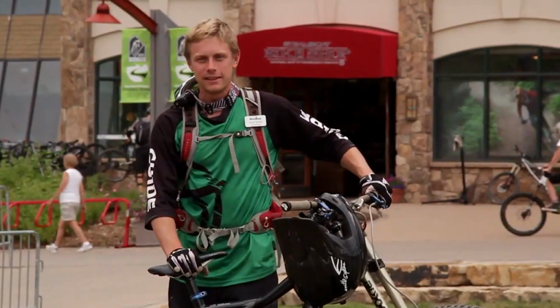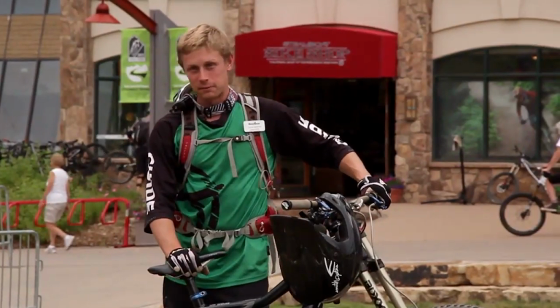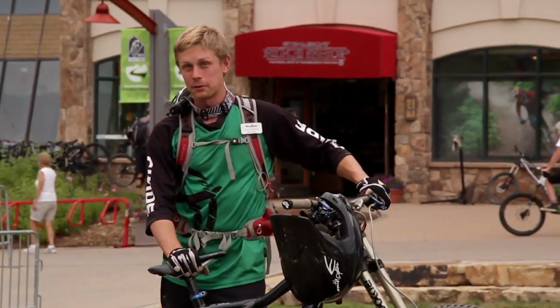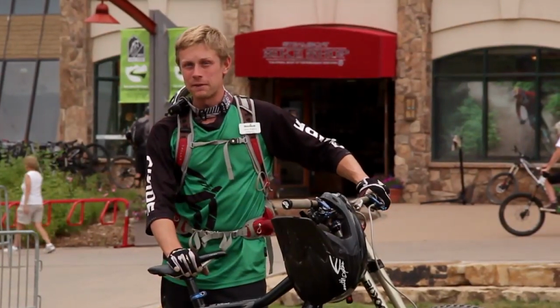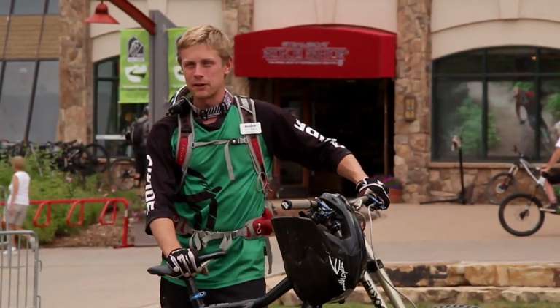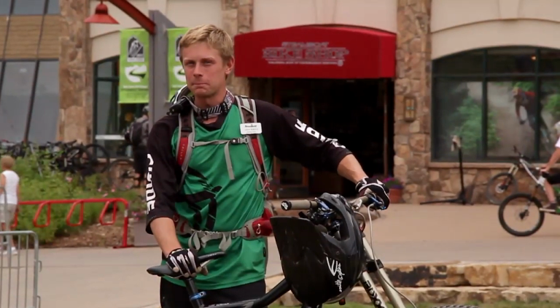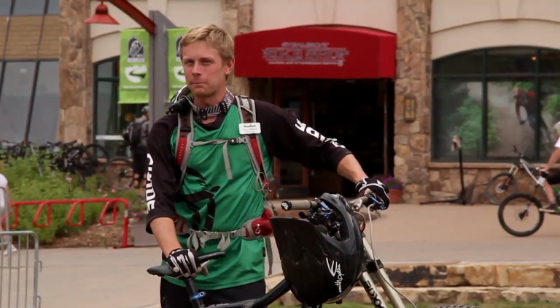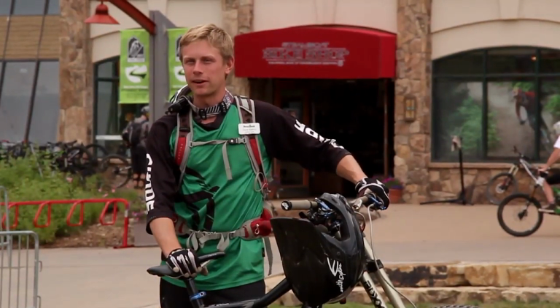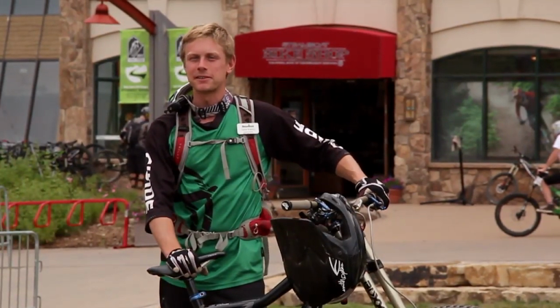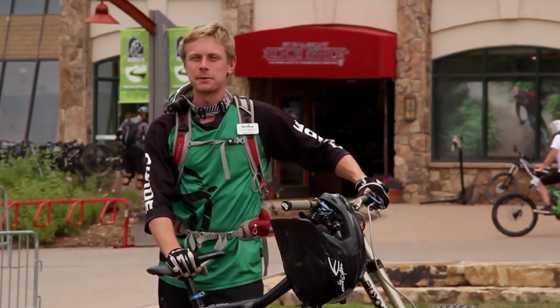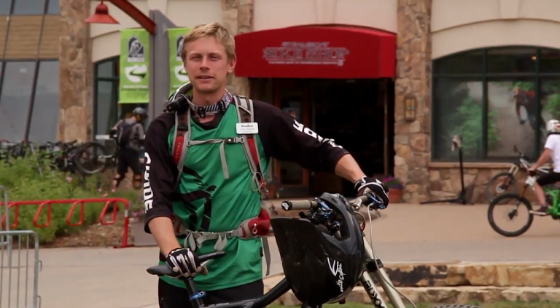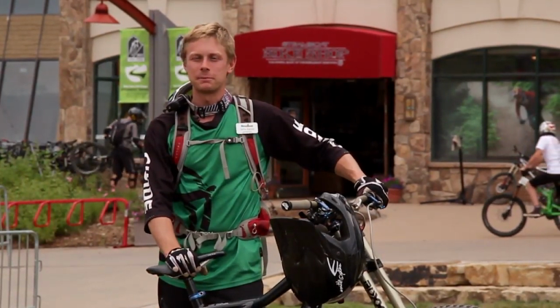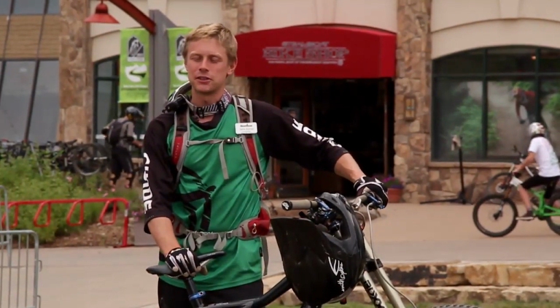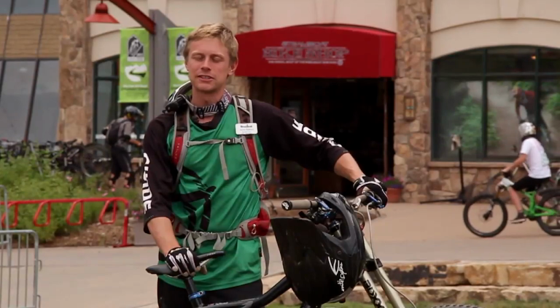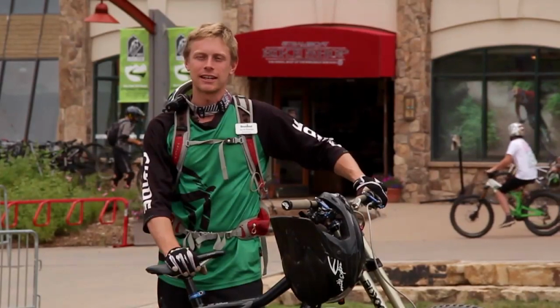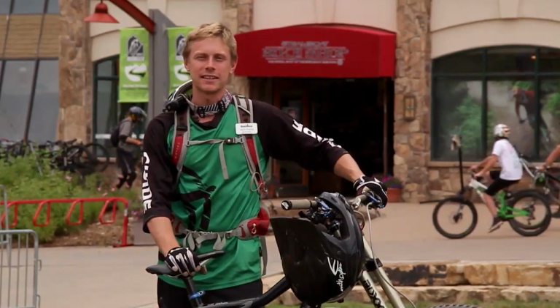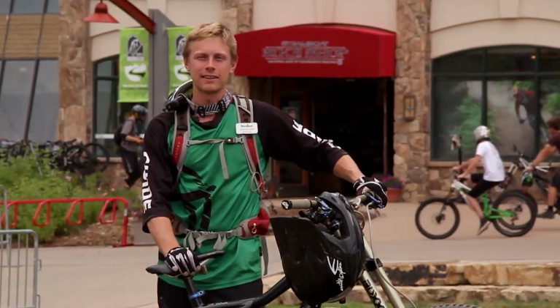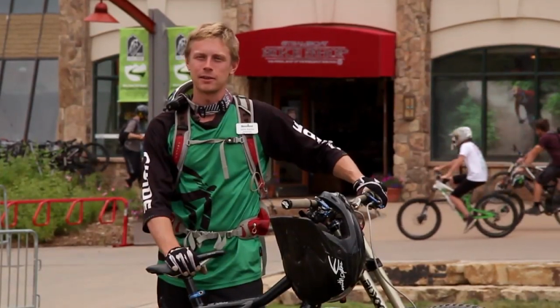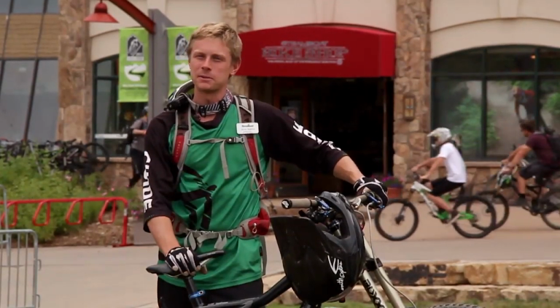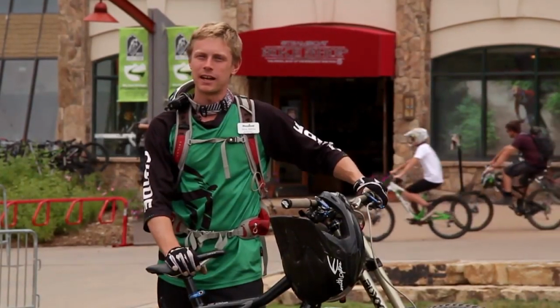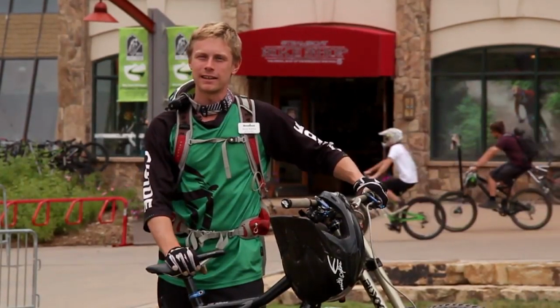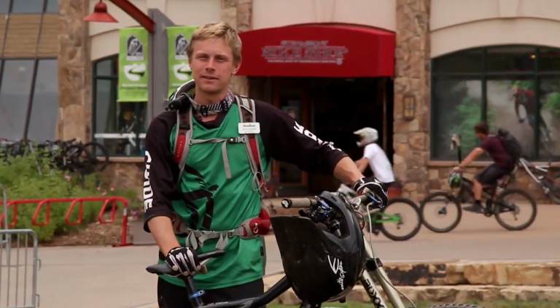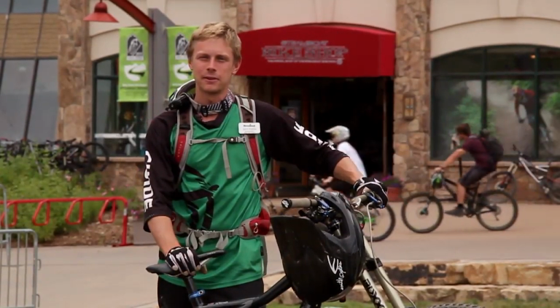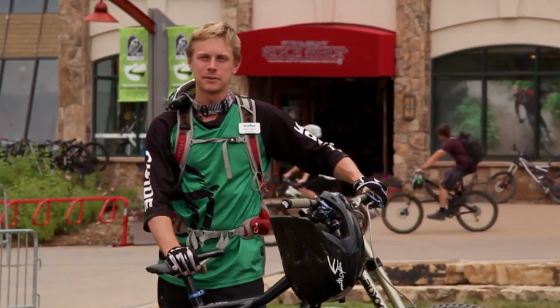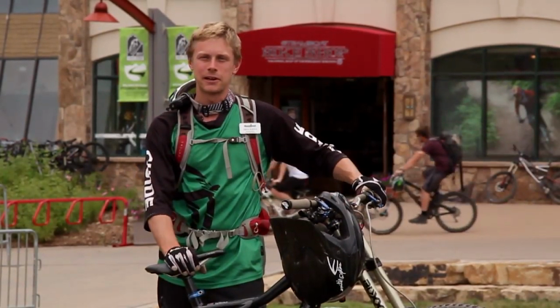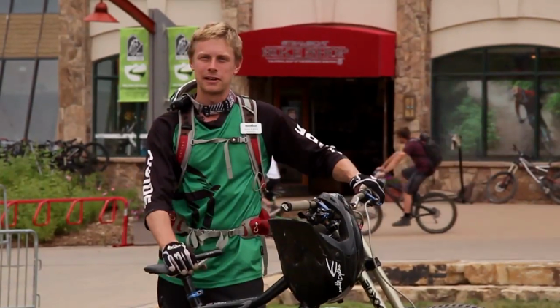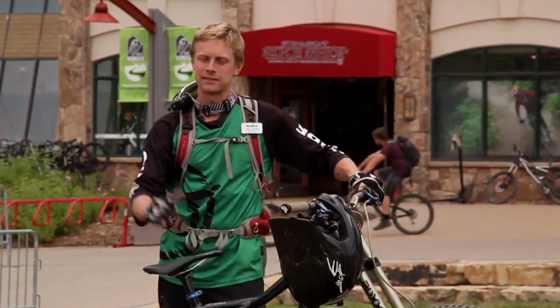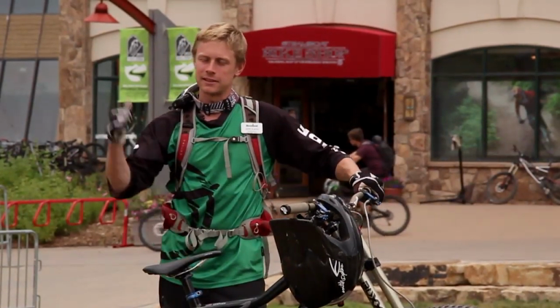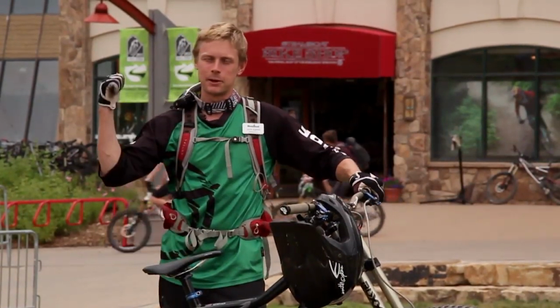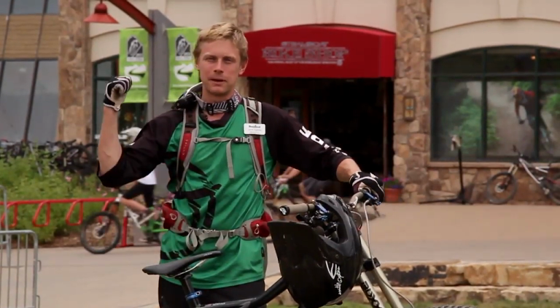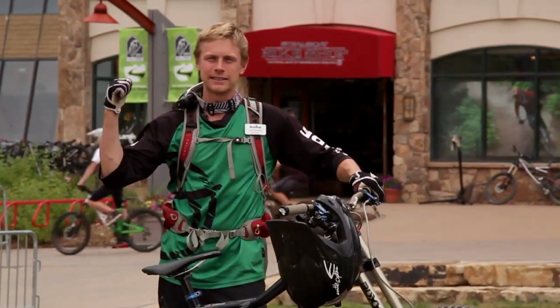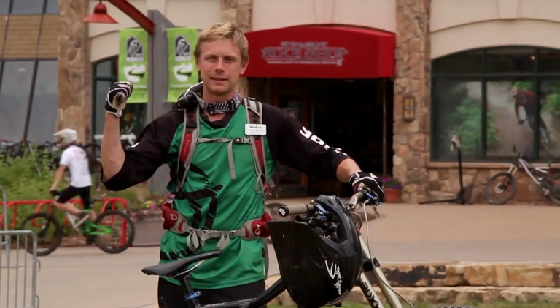If you're ready for your bike park experience, be sure to check us out slope-side in Gondola Square at the Steamboat Bike Shop.